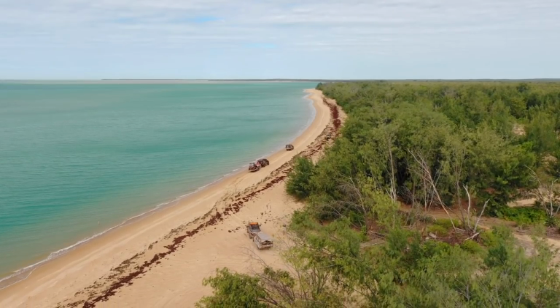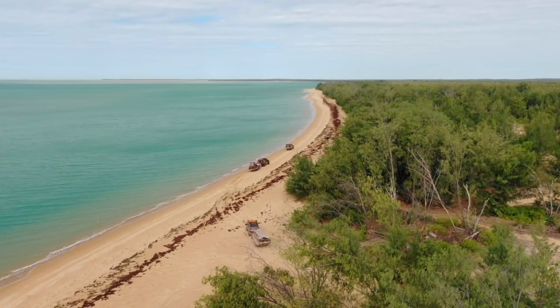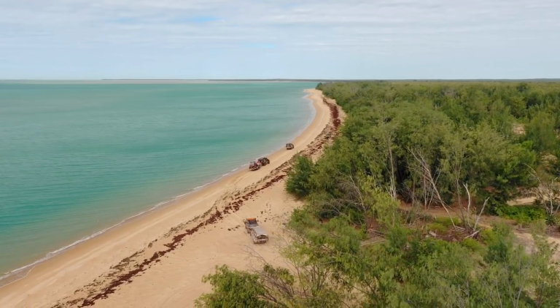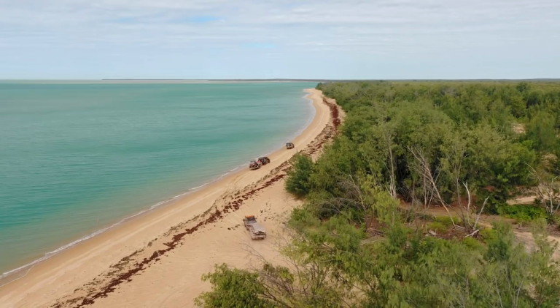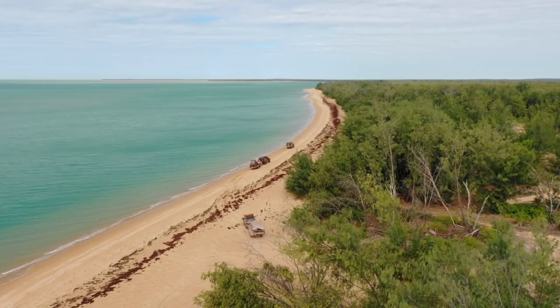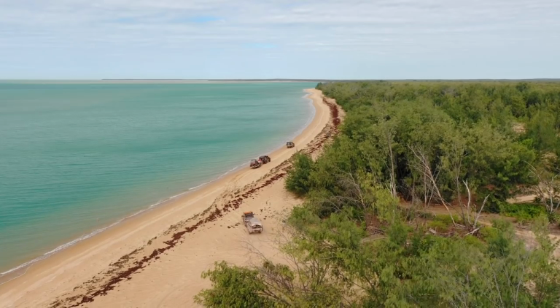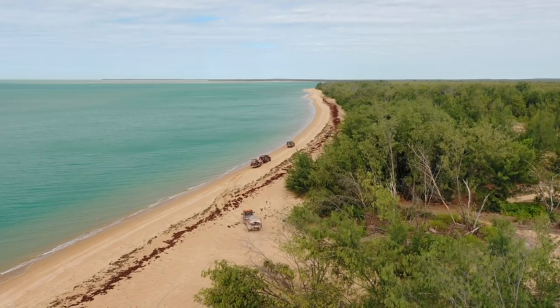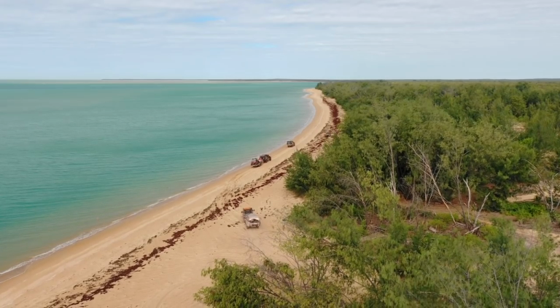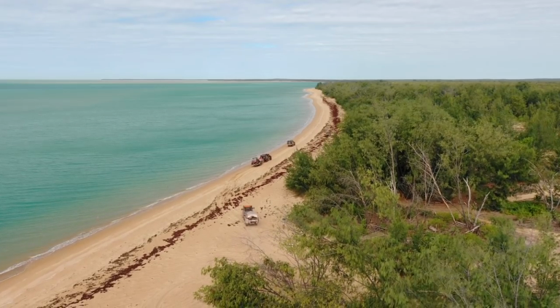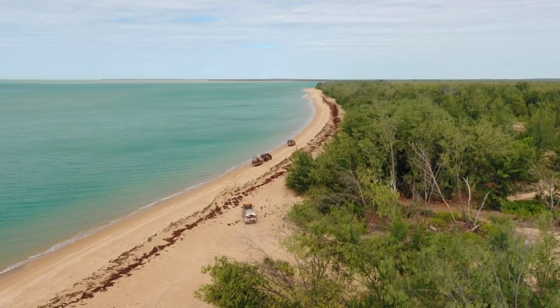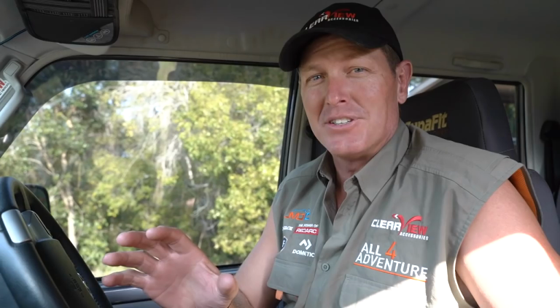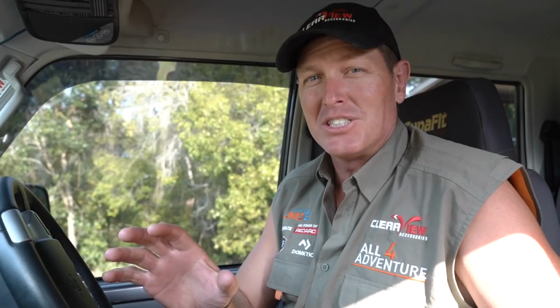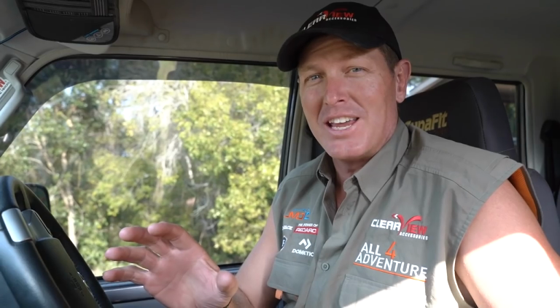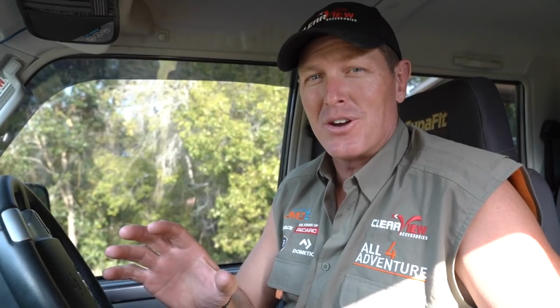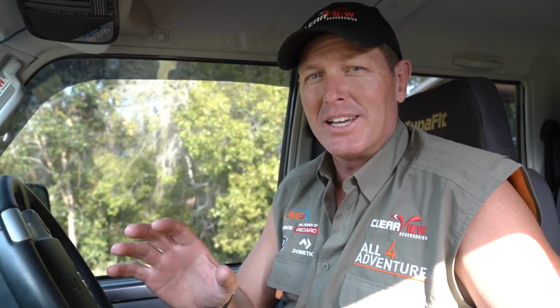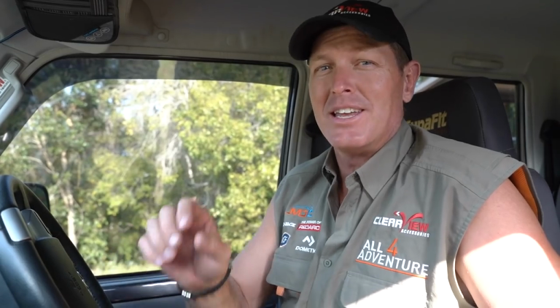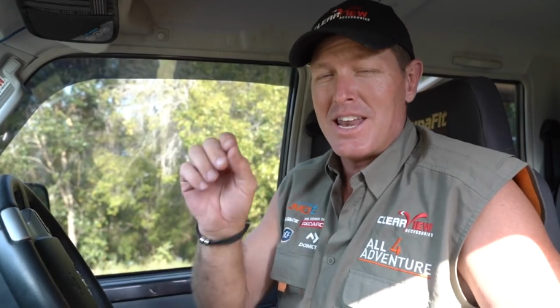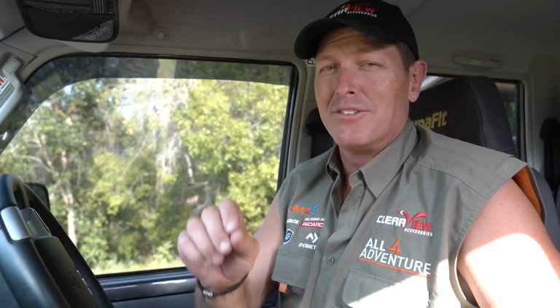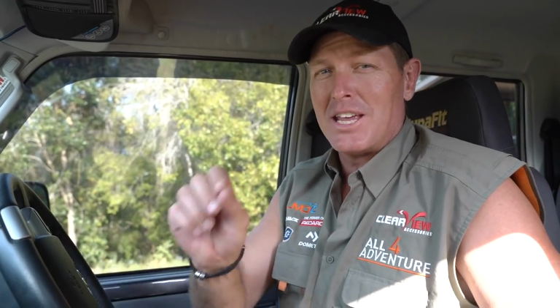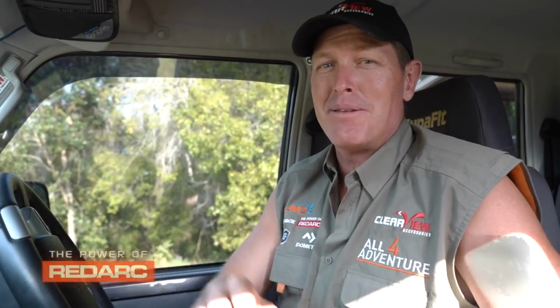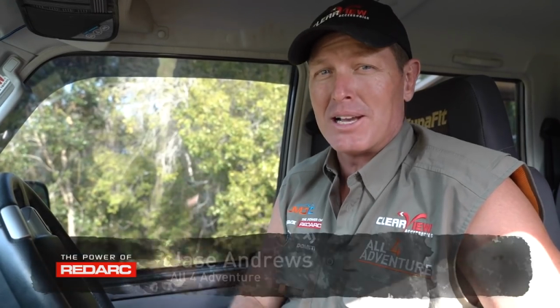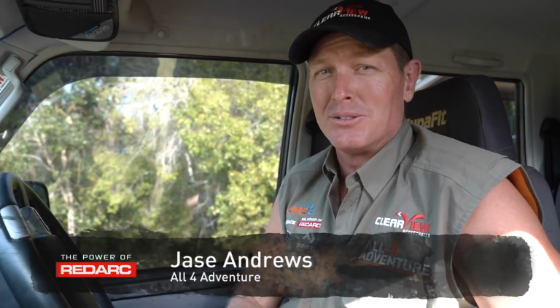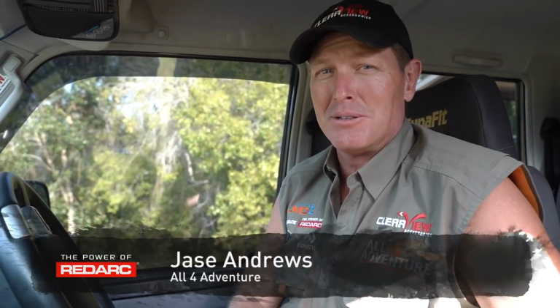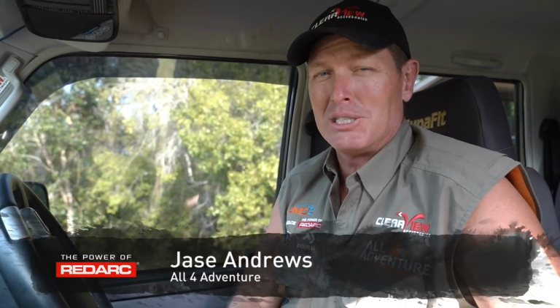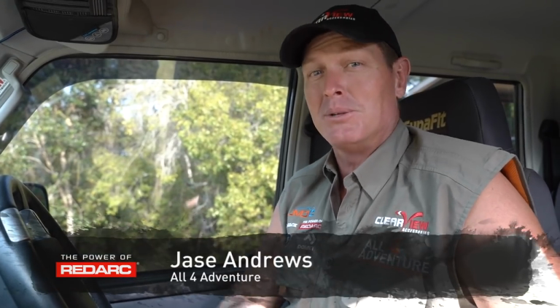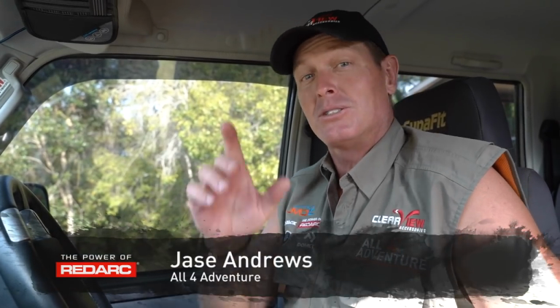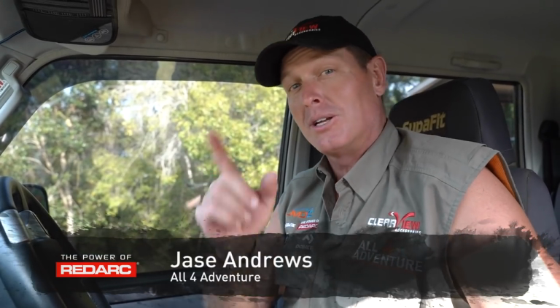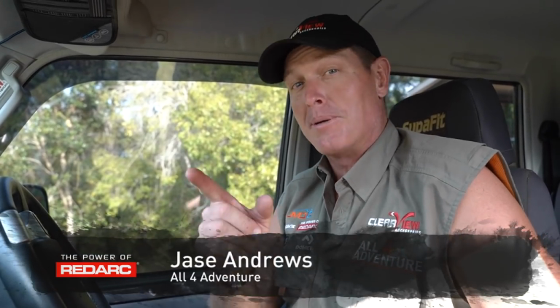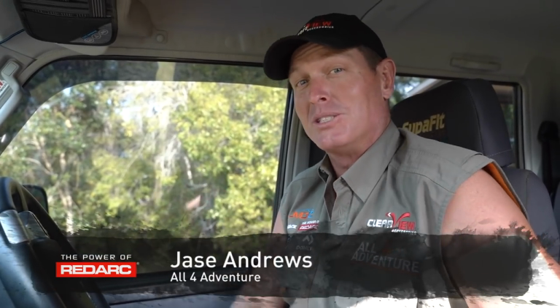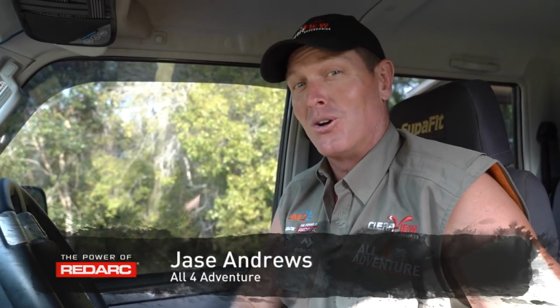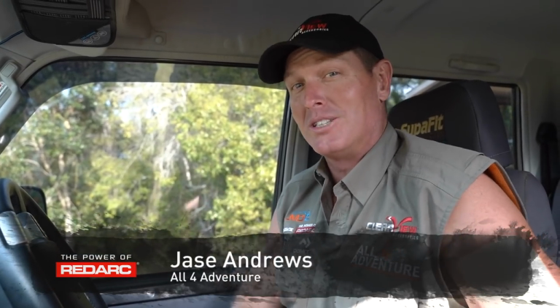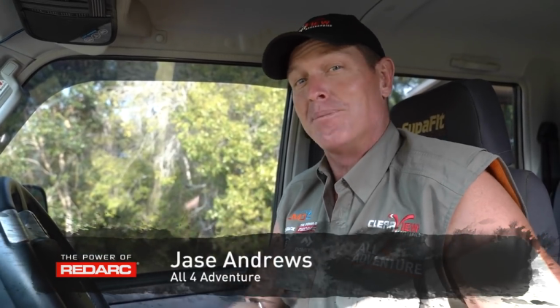Hey guys. So I've just left the sand track, and now I've got to head back onto the bitumen, so I've got to pump my tires up.